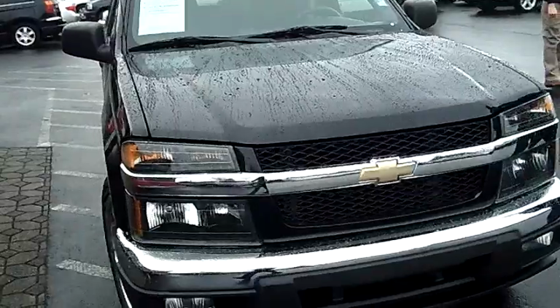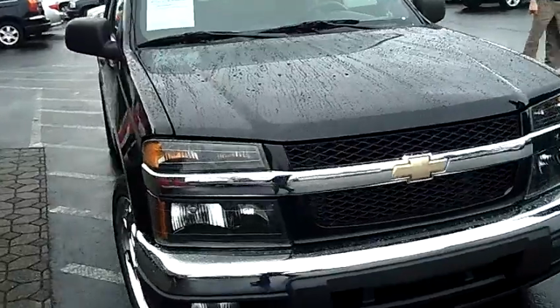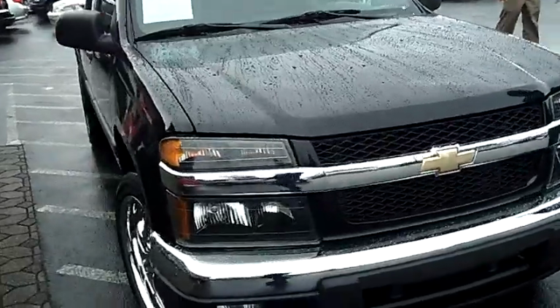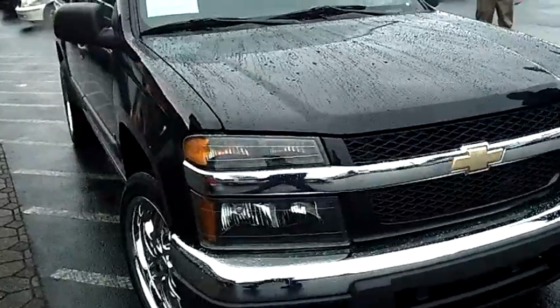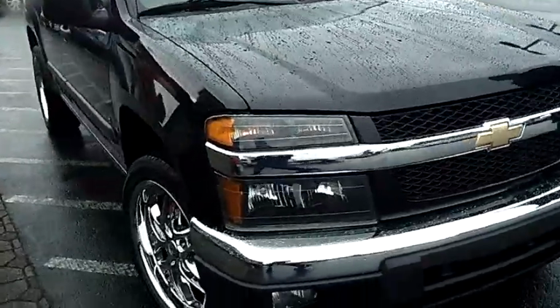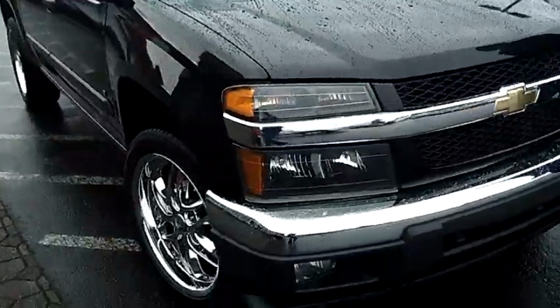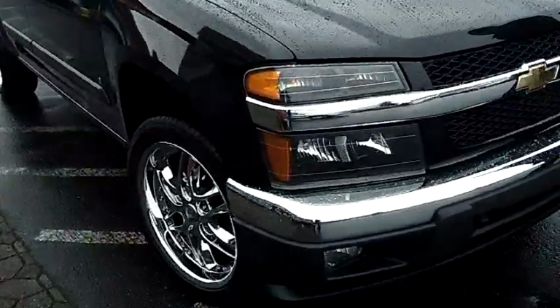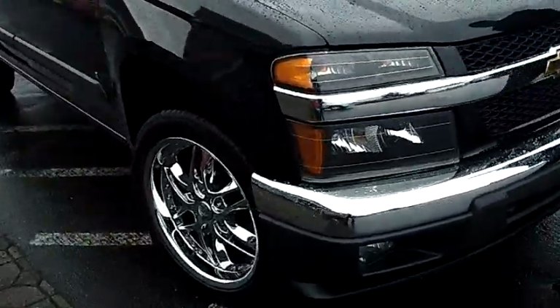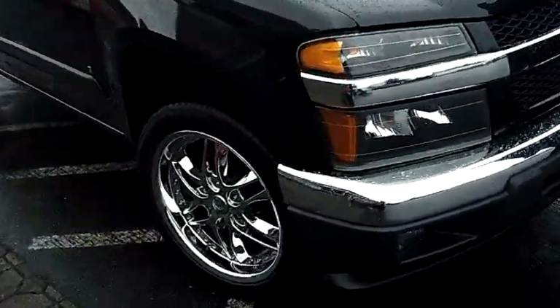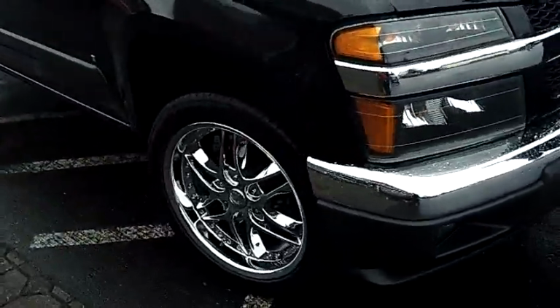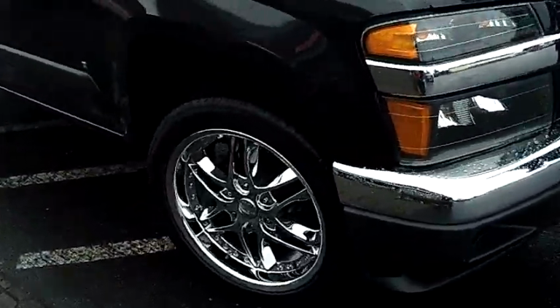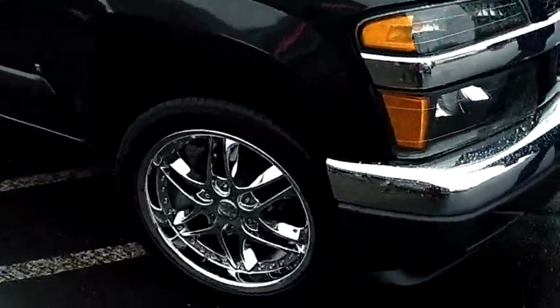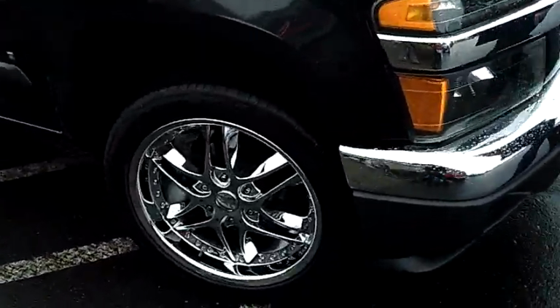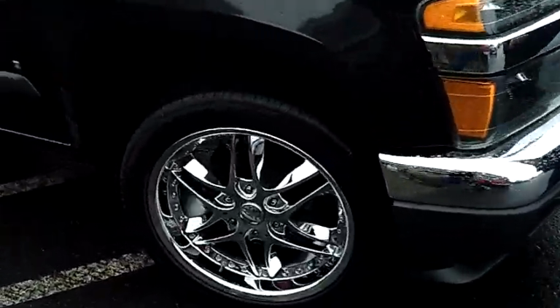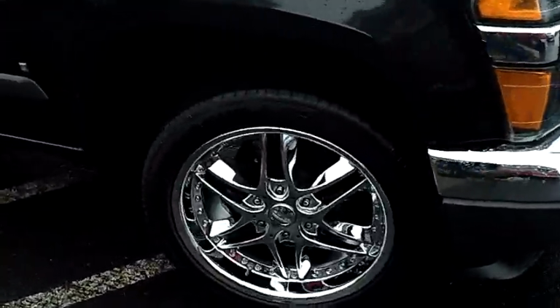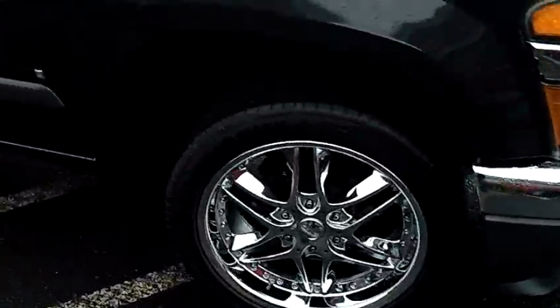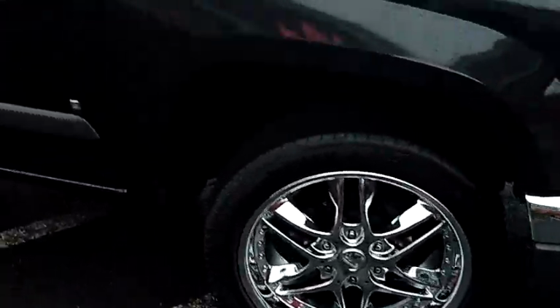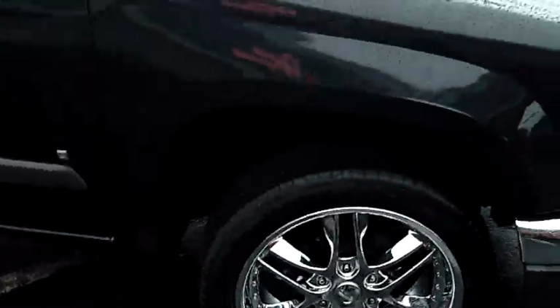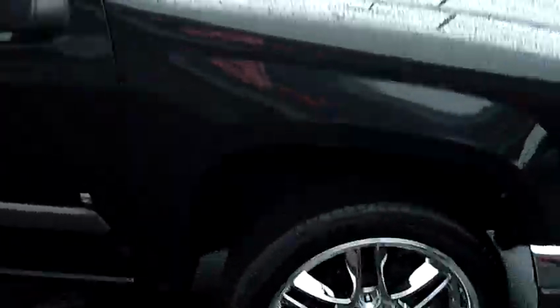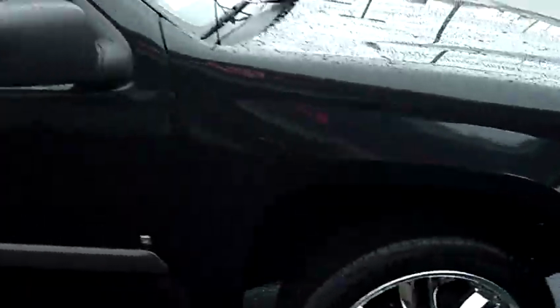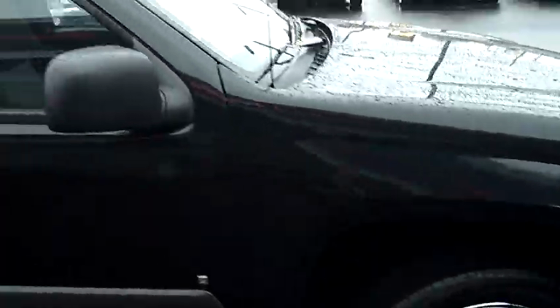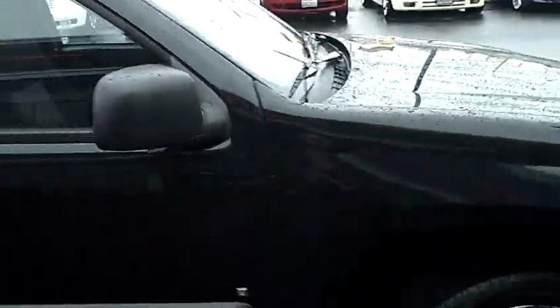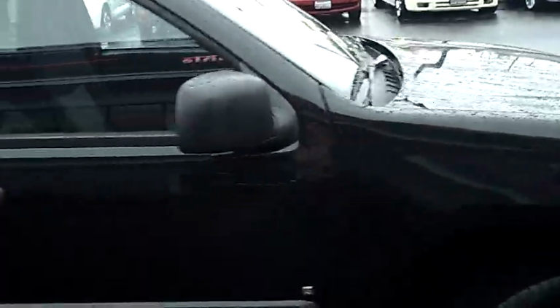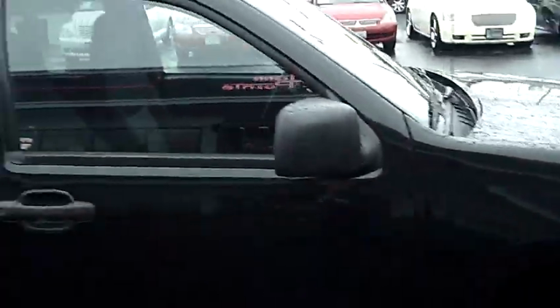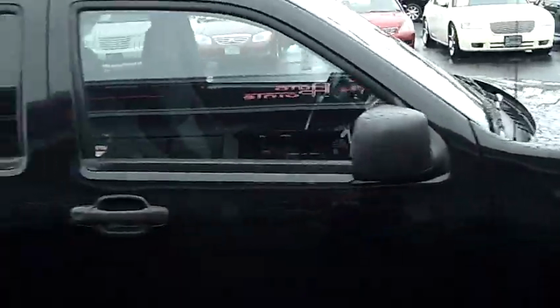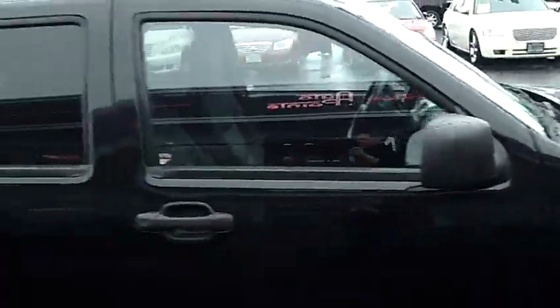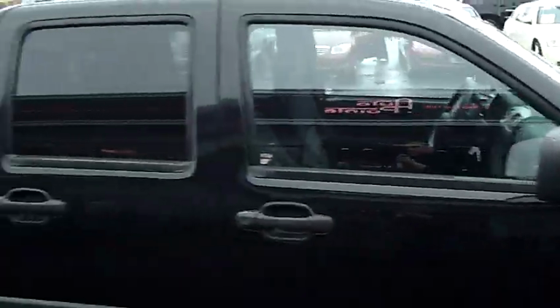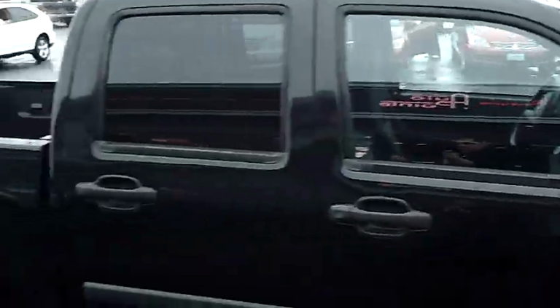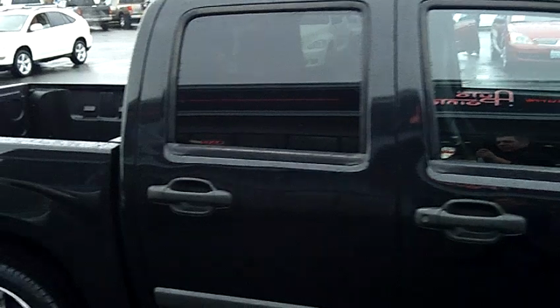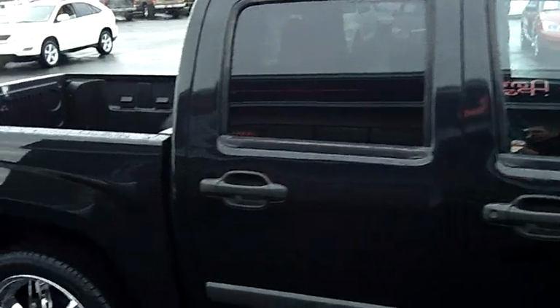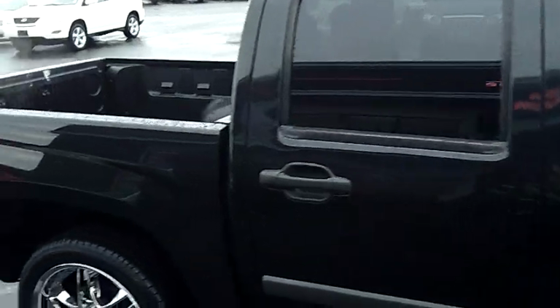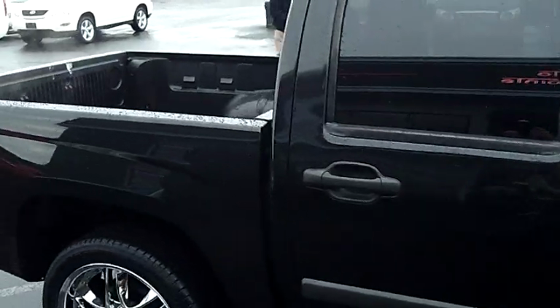Brand new 20 inch wheels and tires, black exterior, no dings, no dents, no scratches.